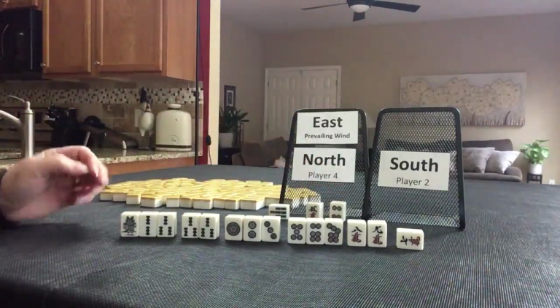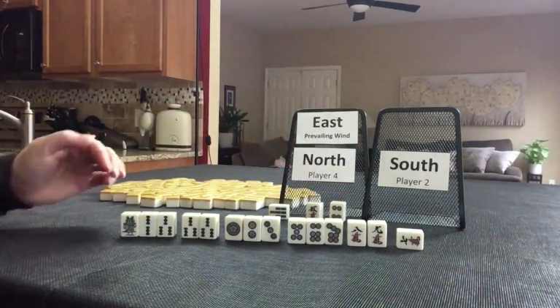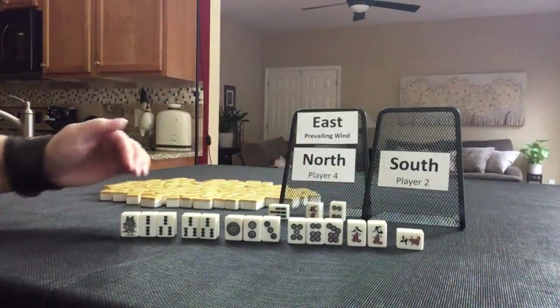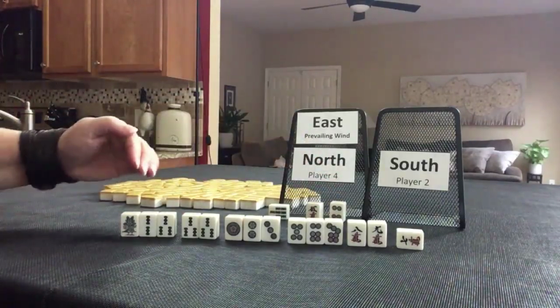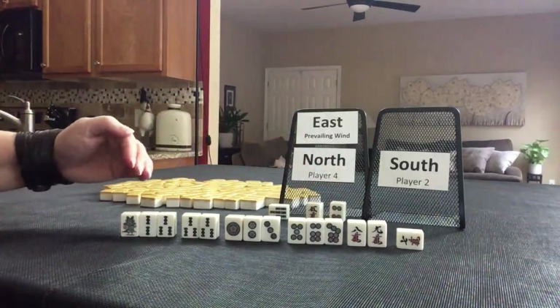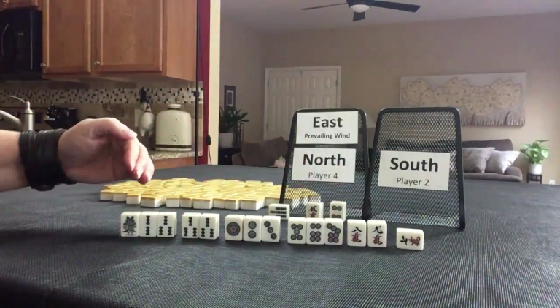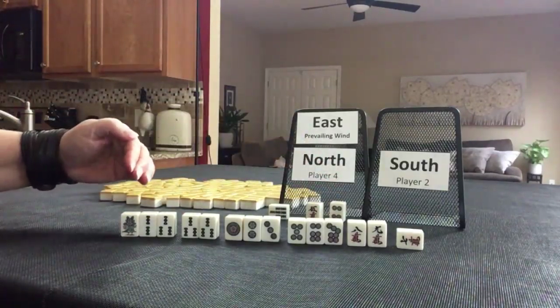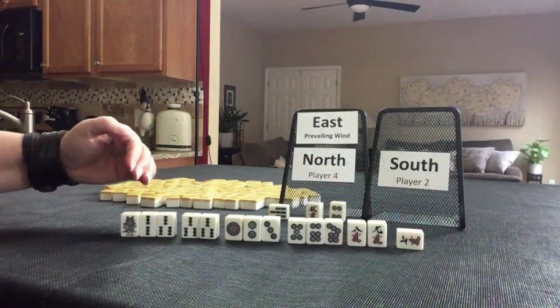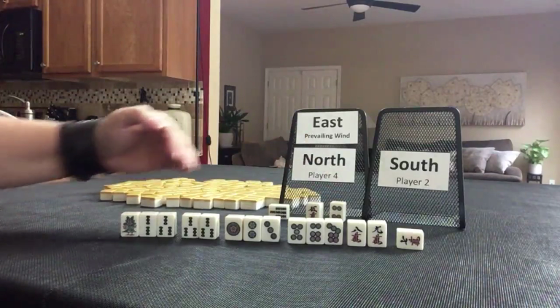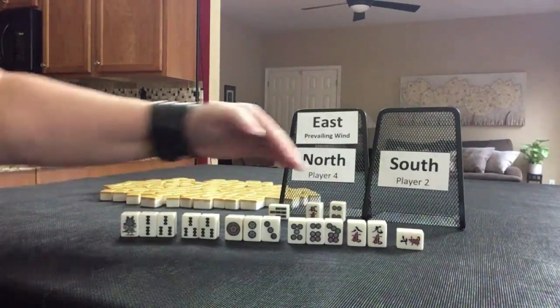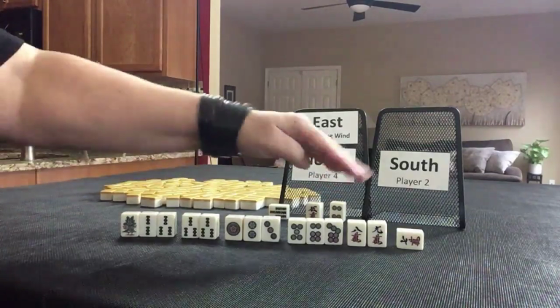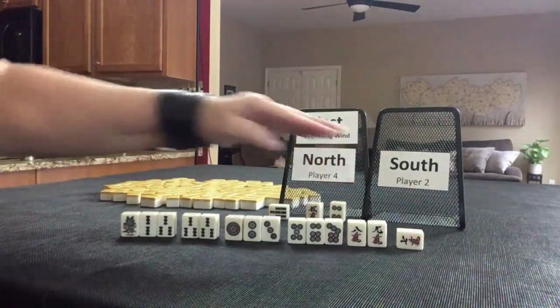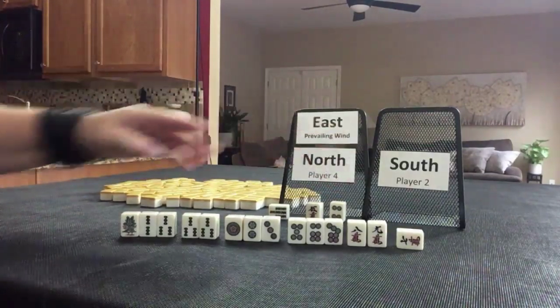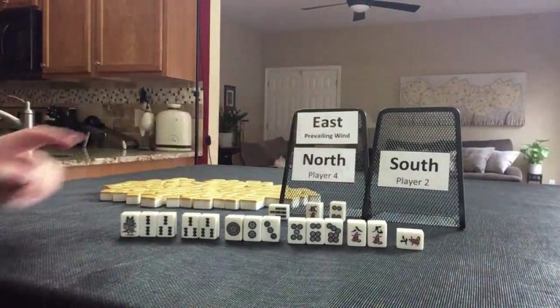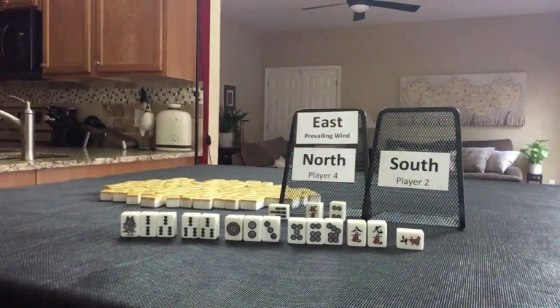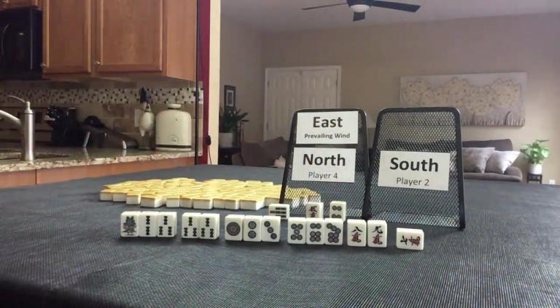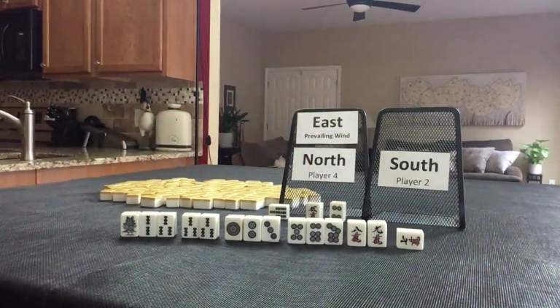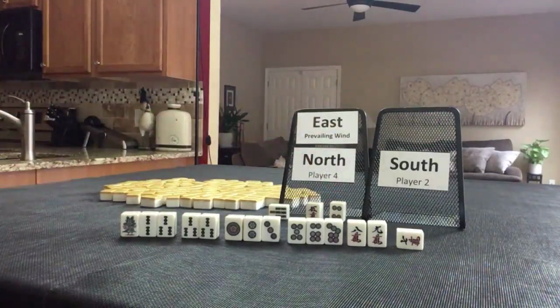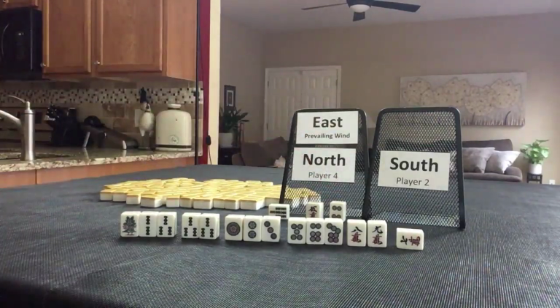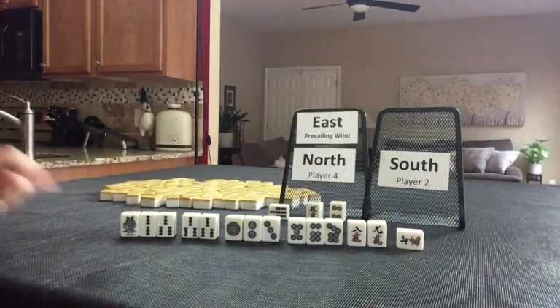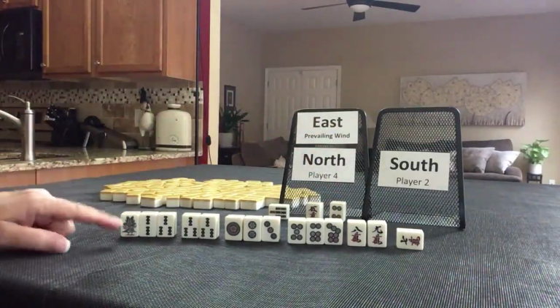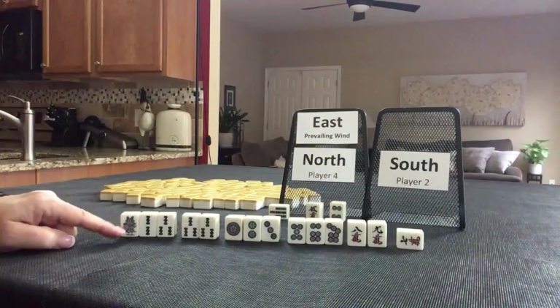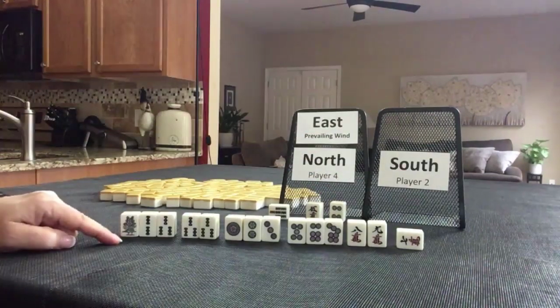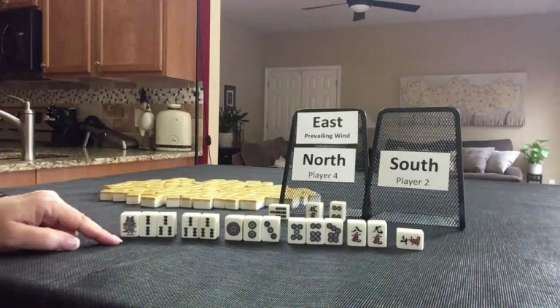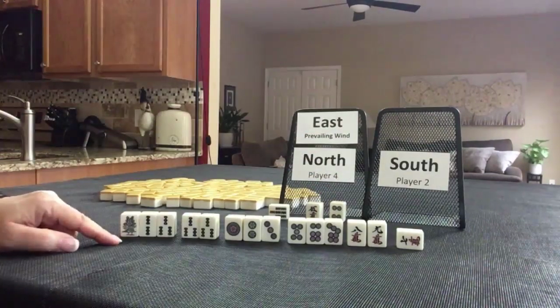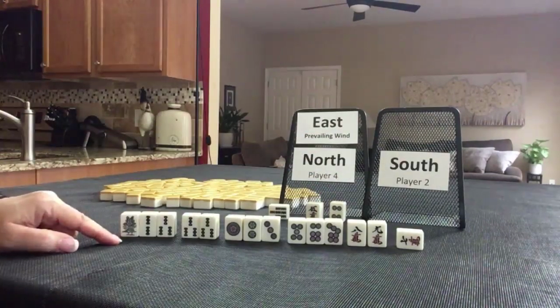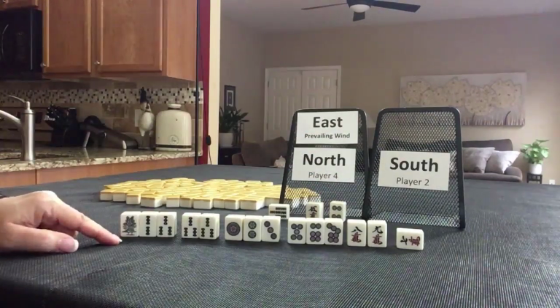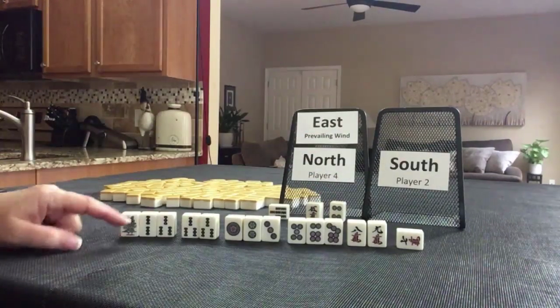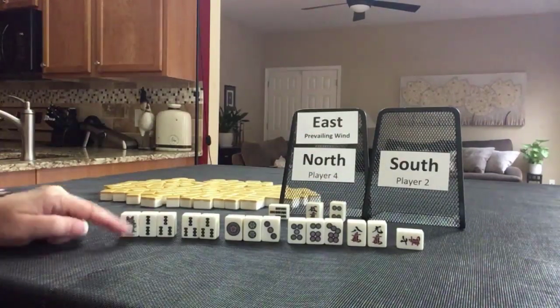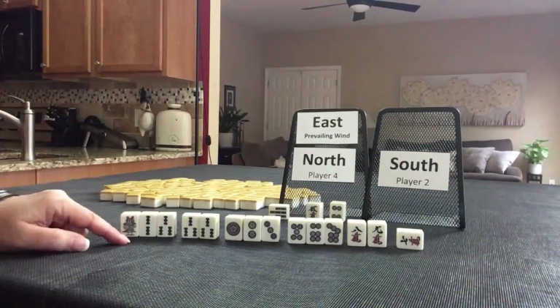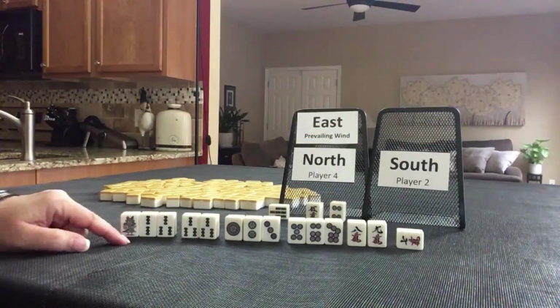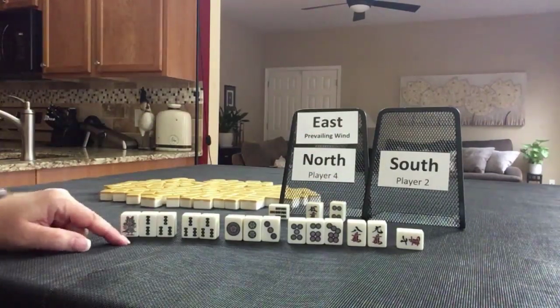This is their hand. Pause the video and score this.